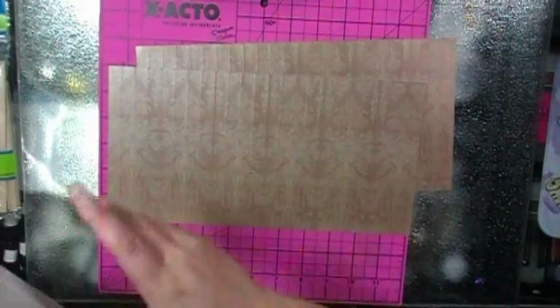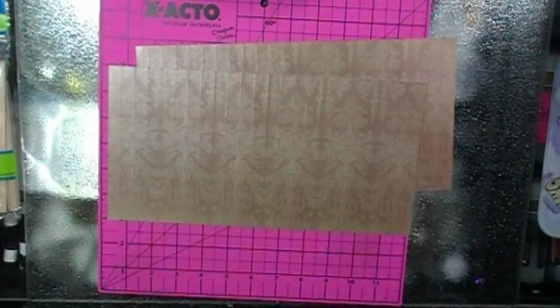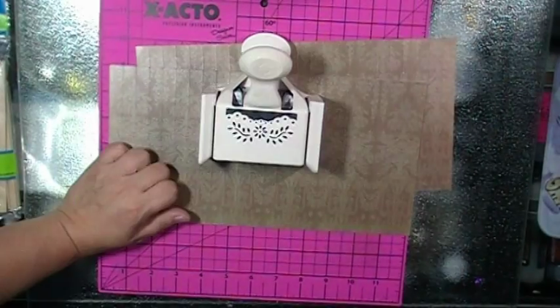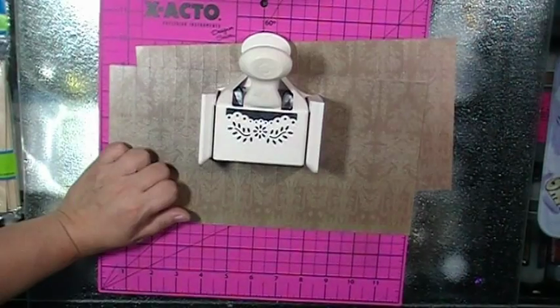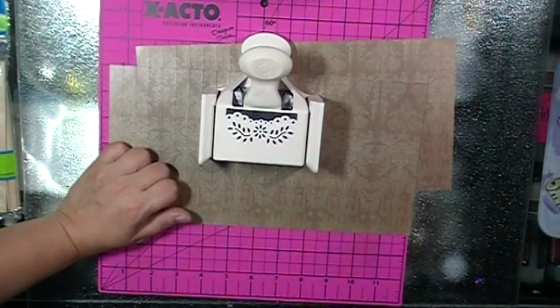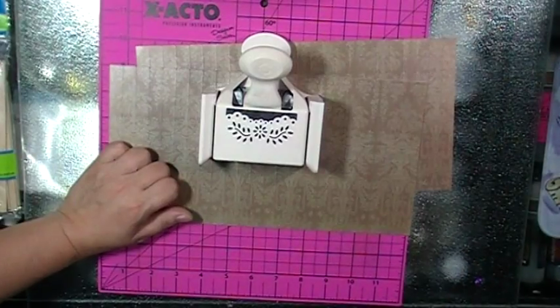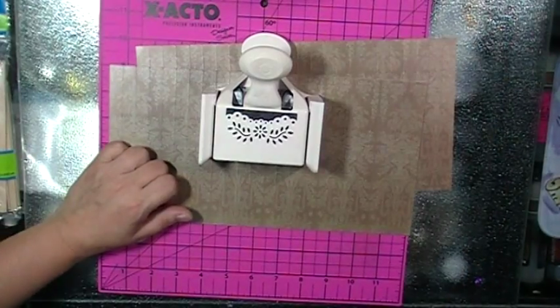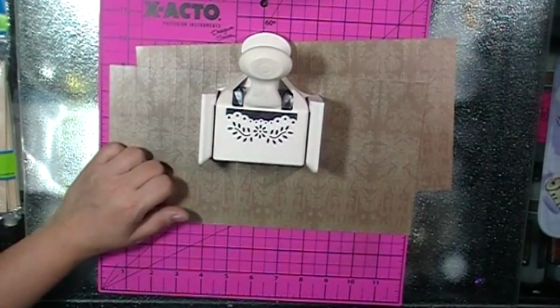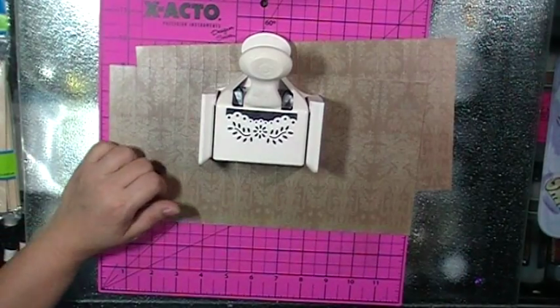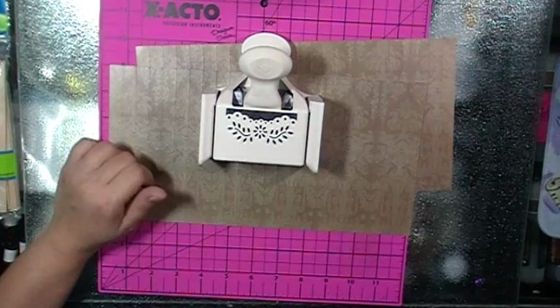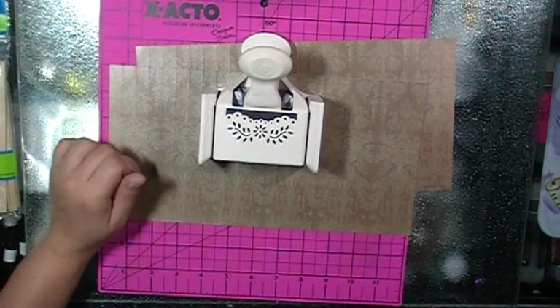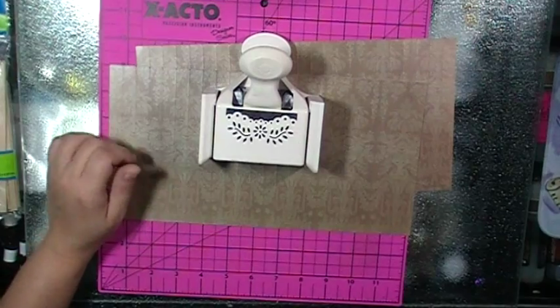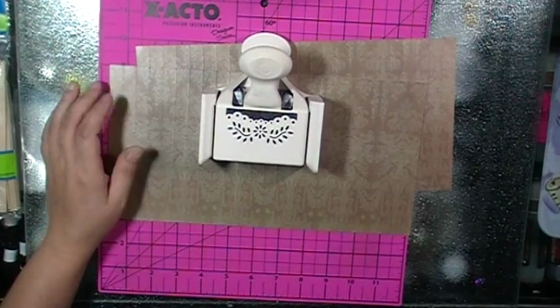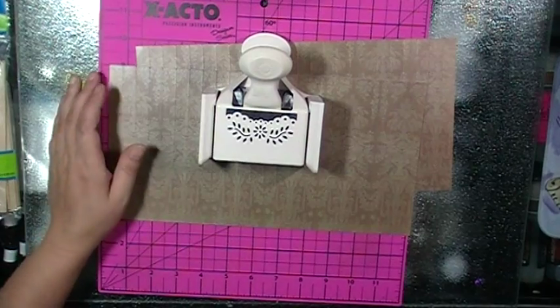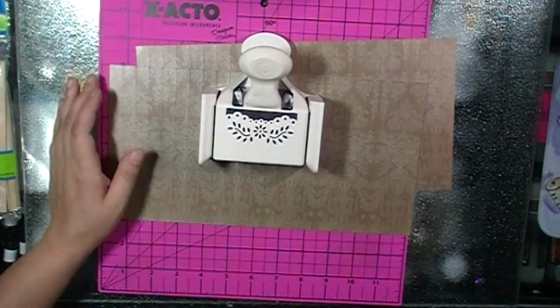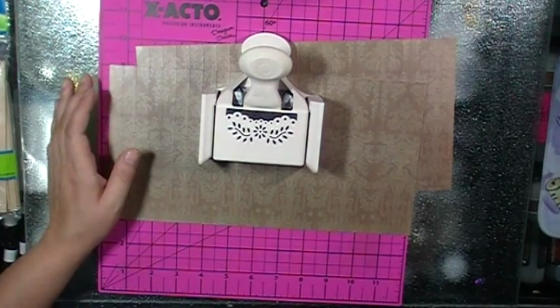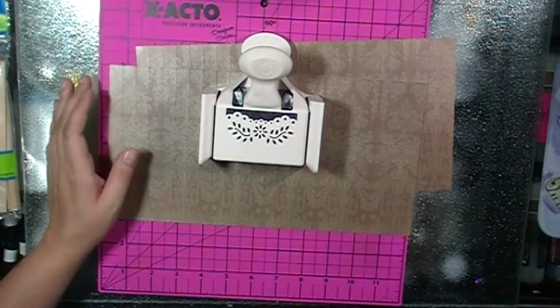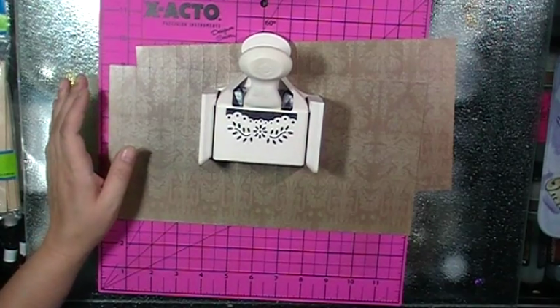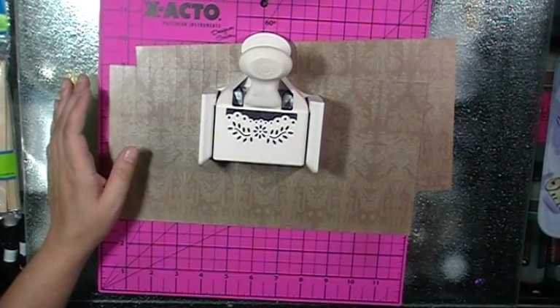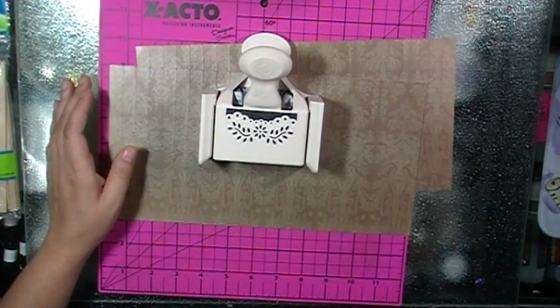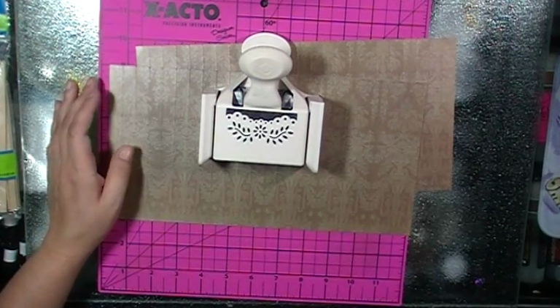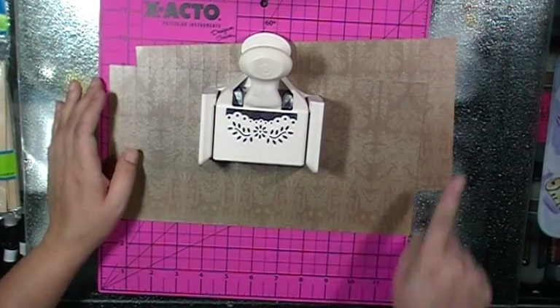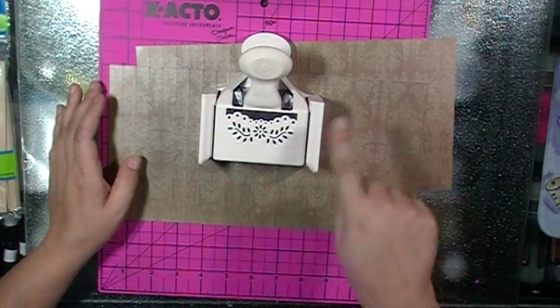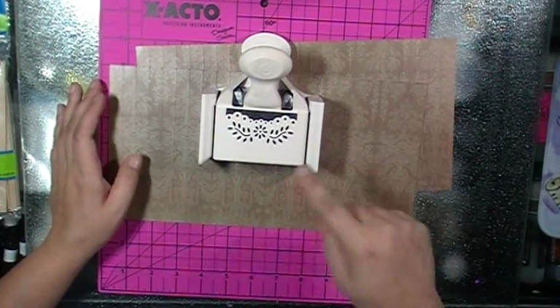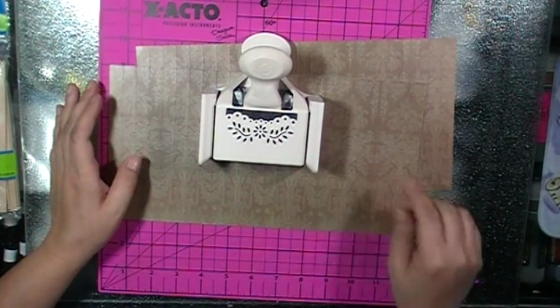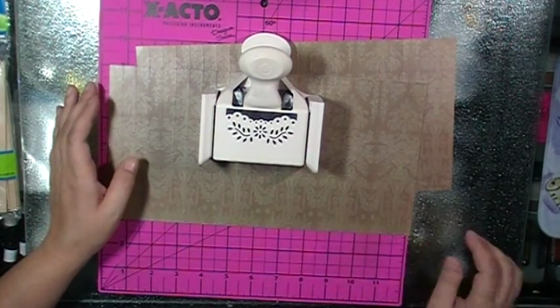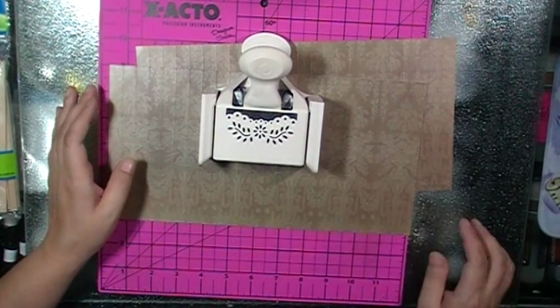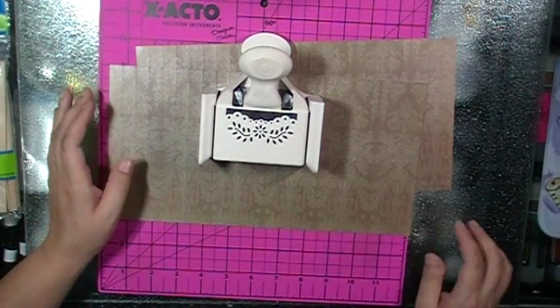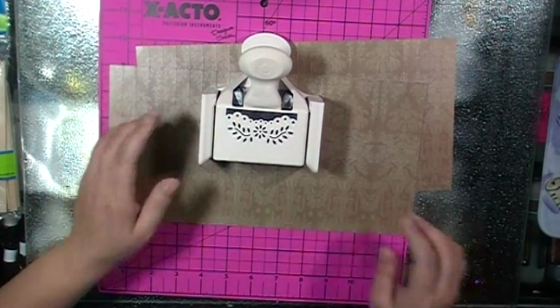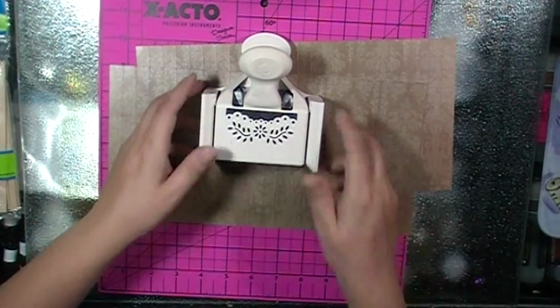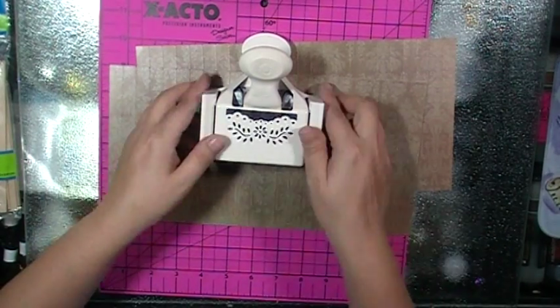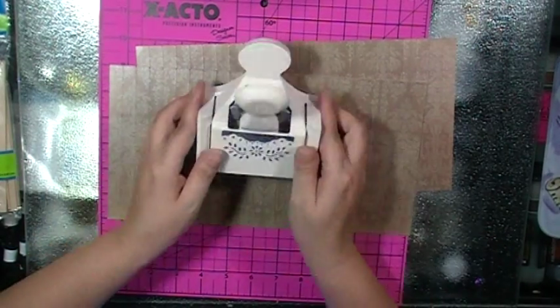Which I grabbed, and I'm going to punch all along the top on both pages.